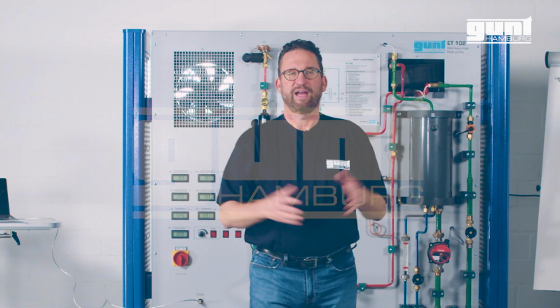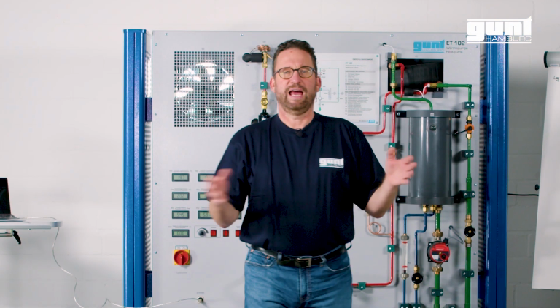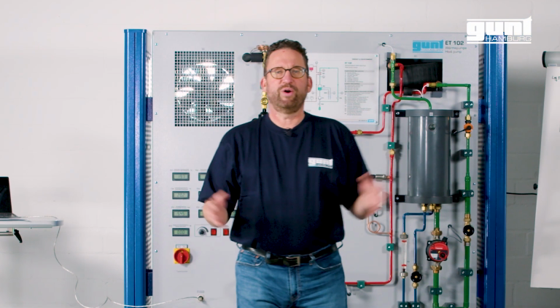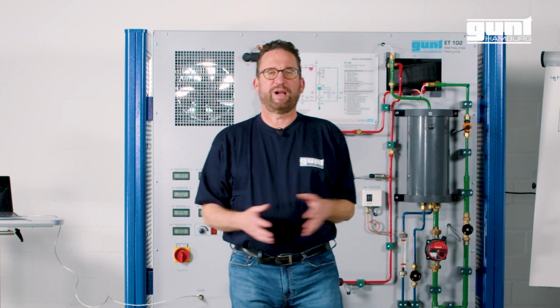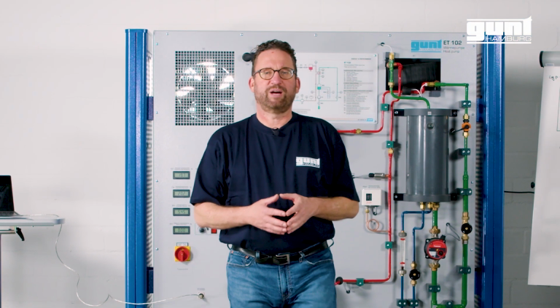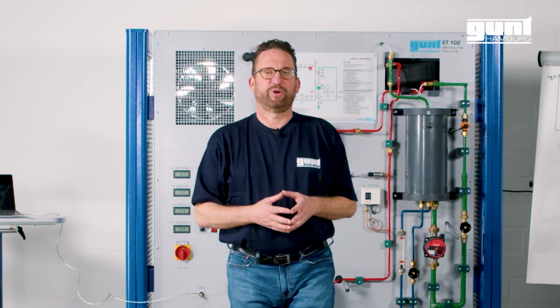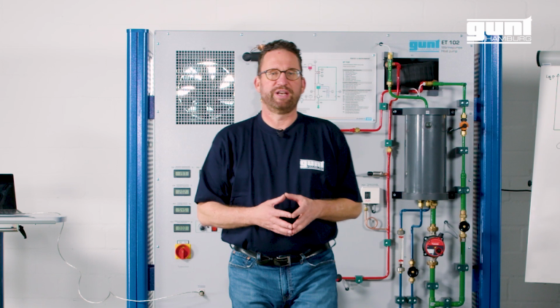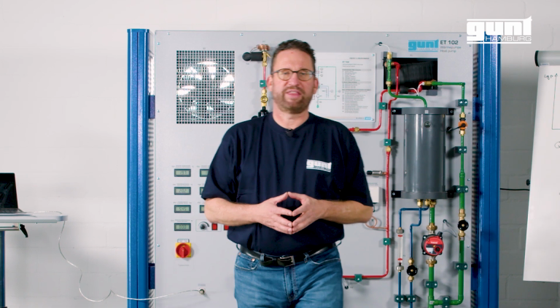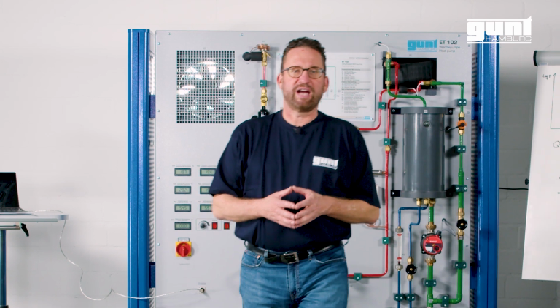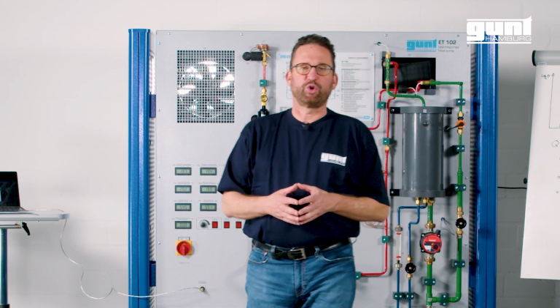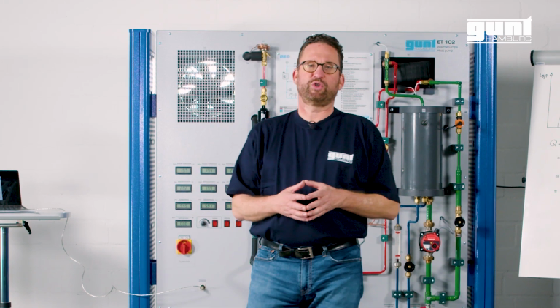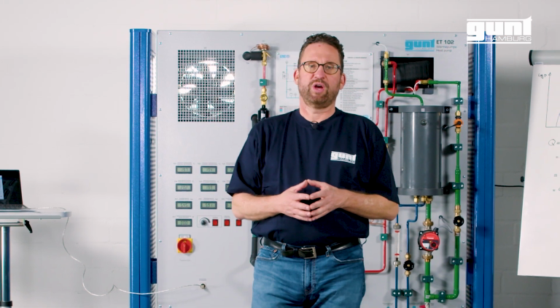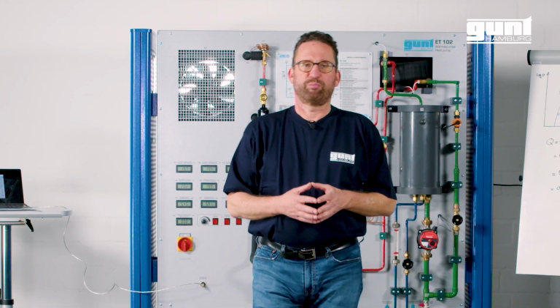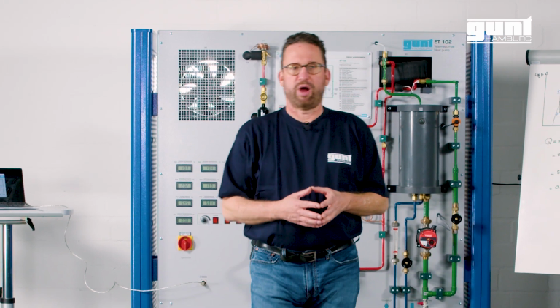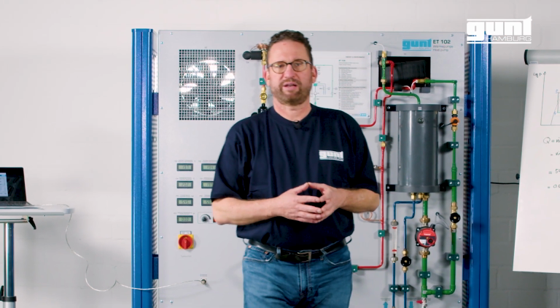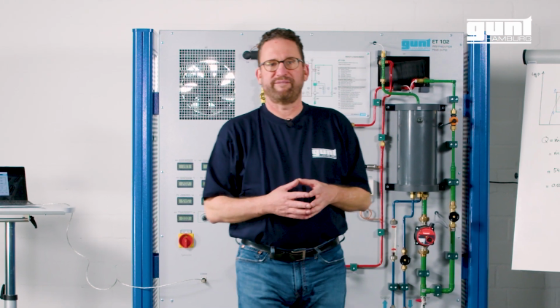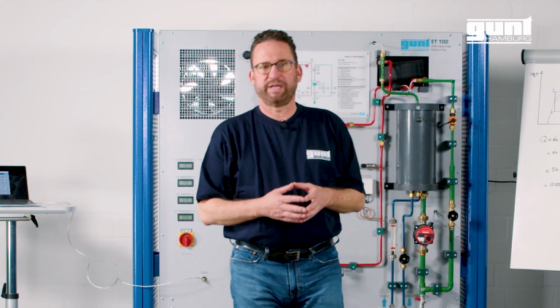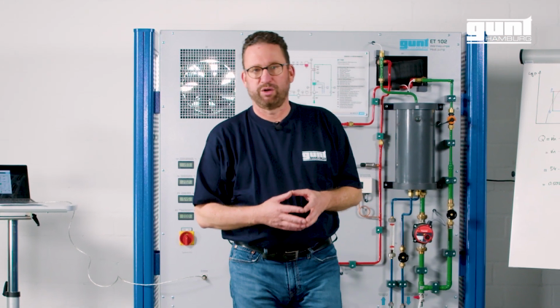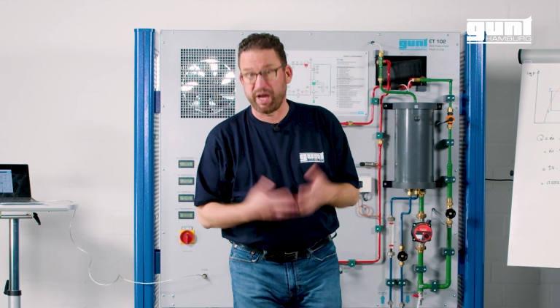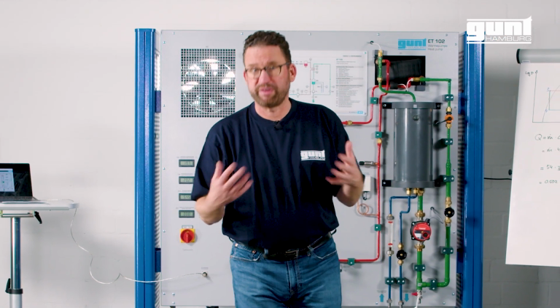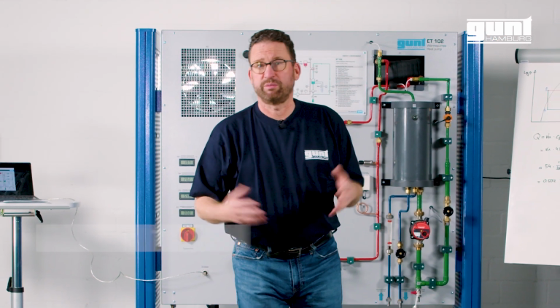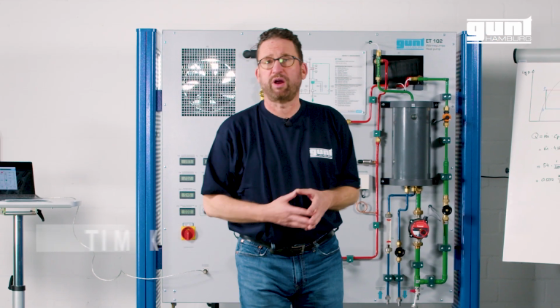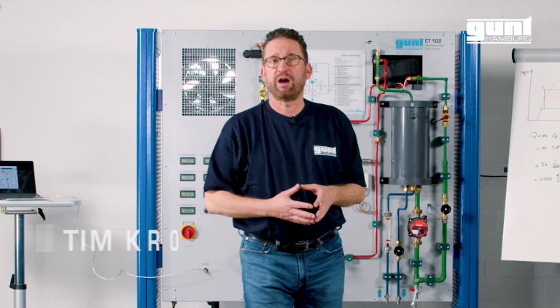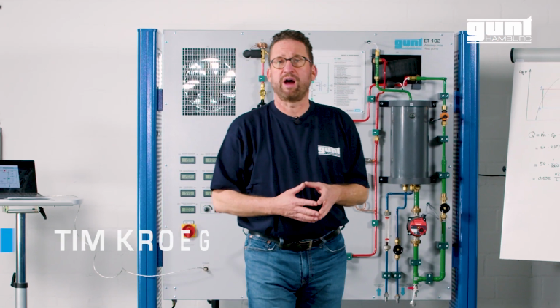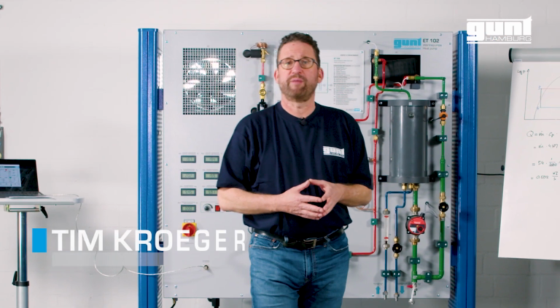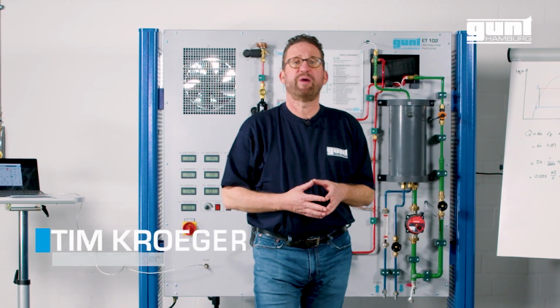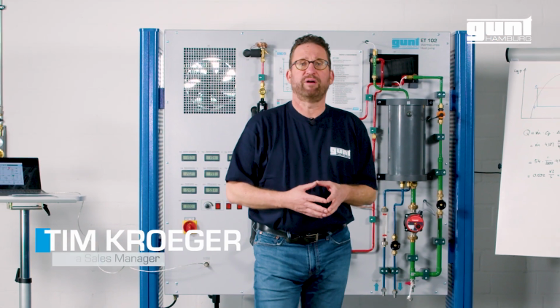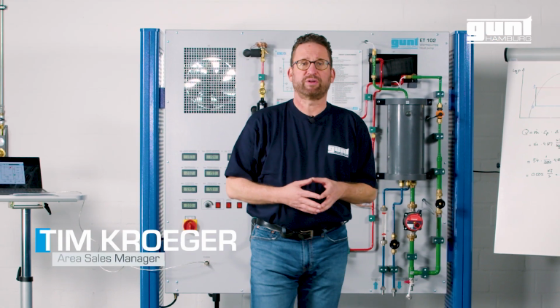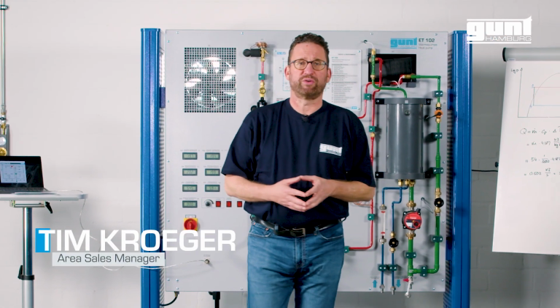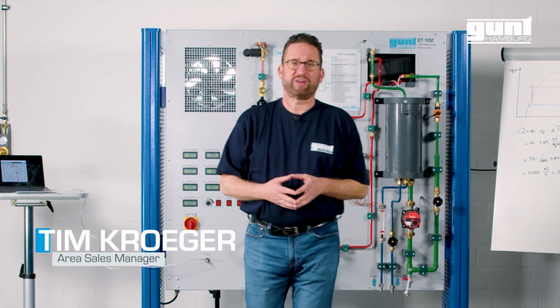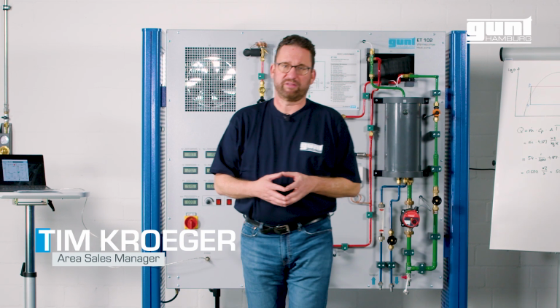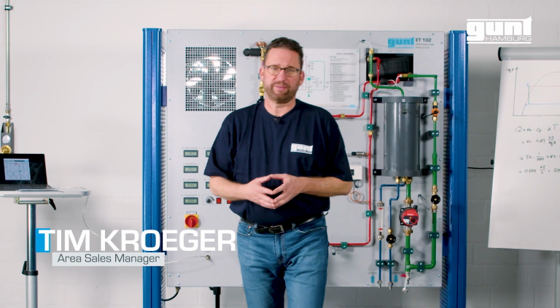Hello and welcome to another GUND product video. My name is Tim Krueger and I'm a member of the GUND SEALS team.